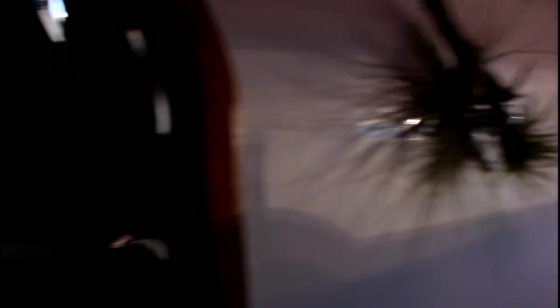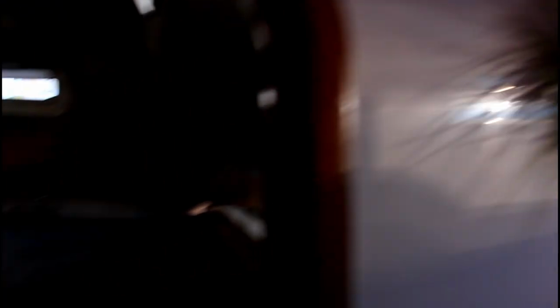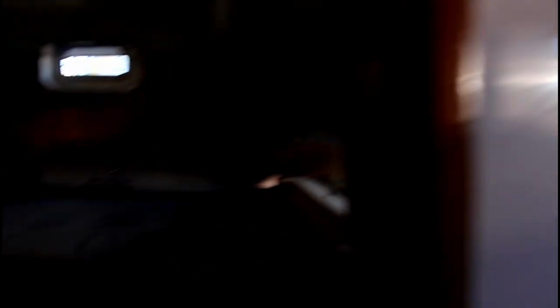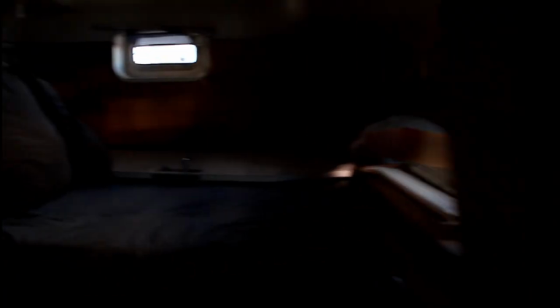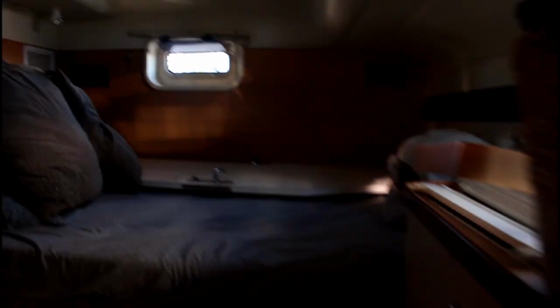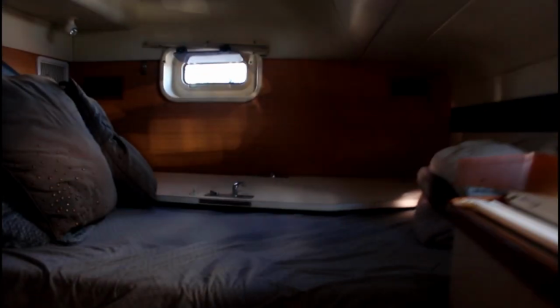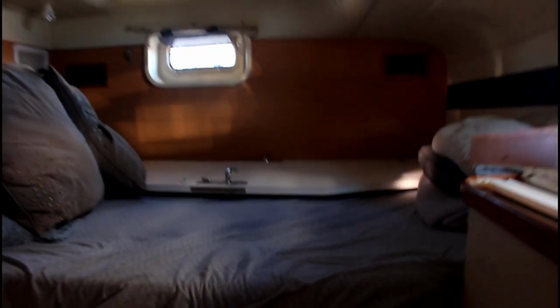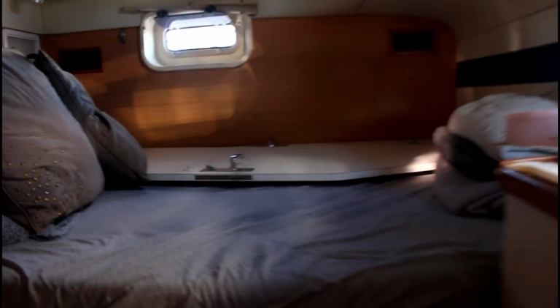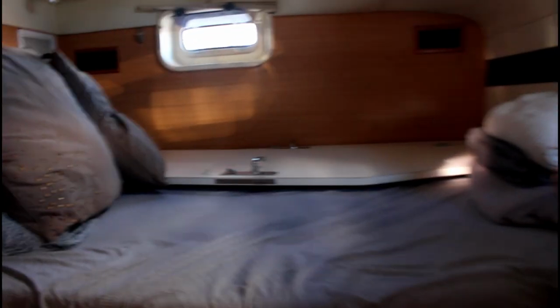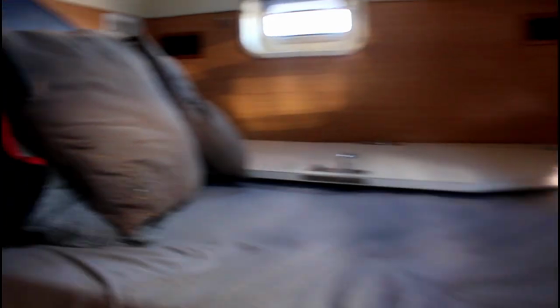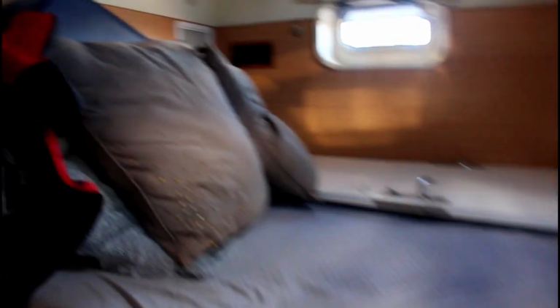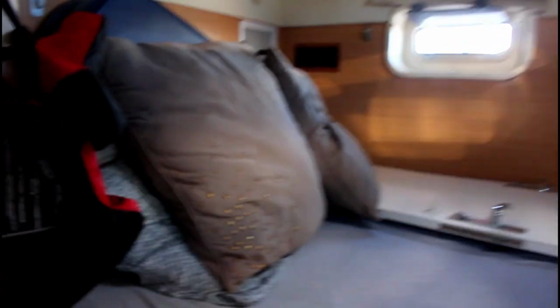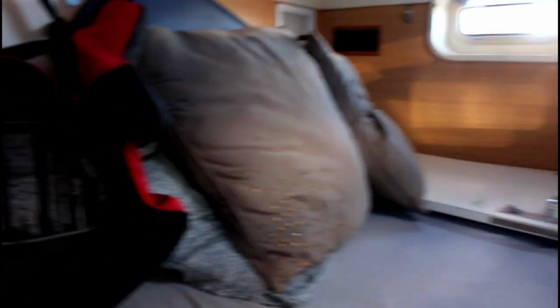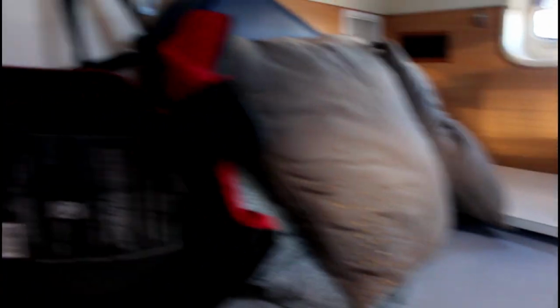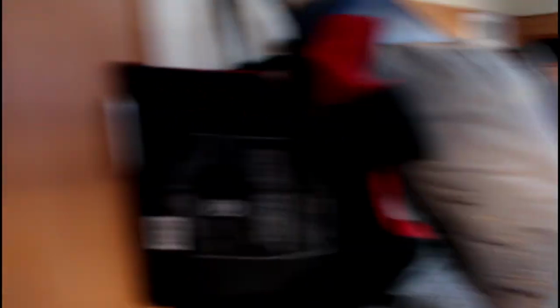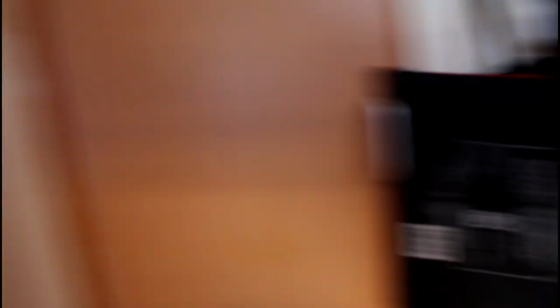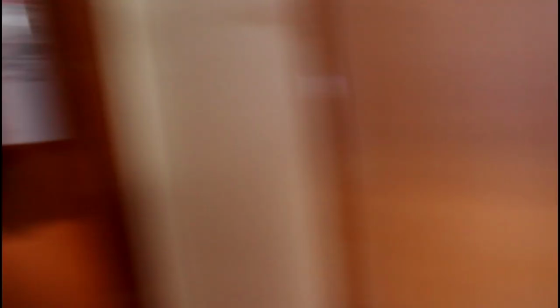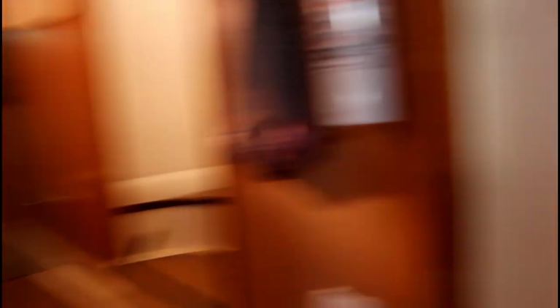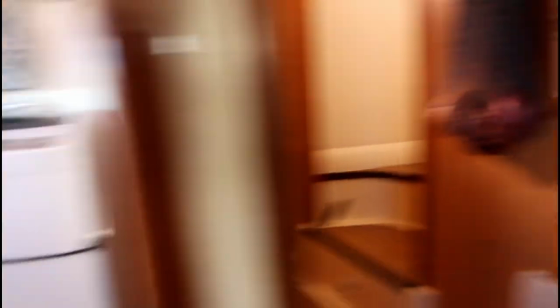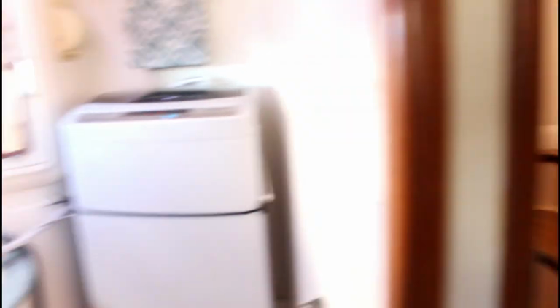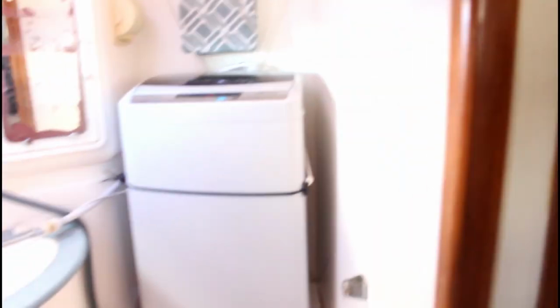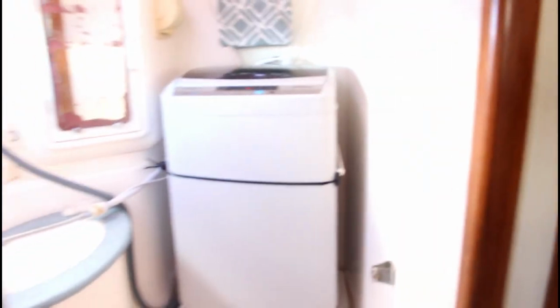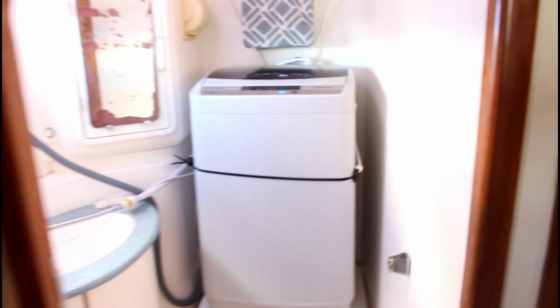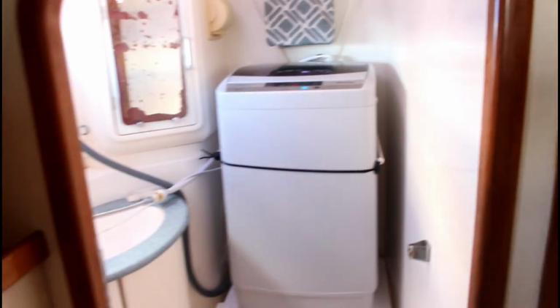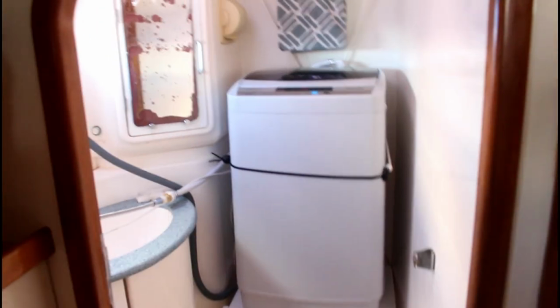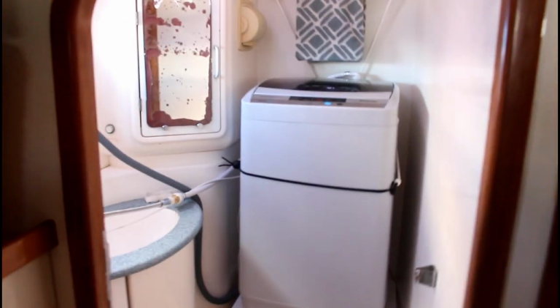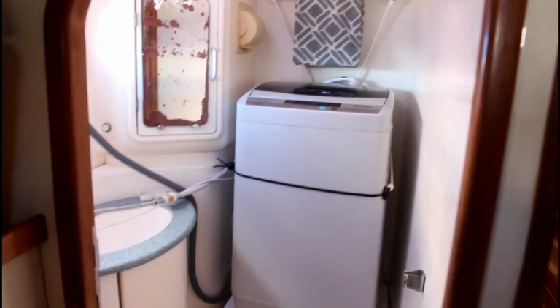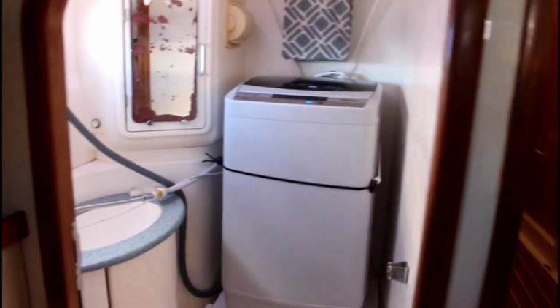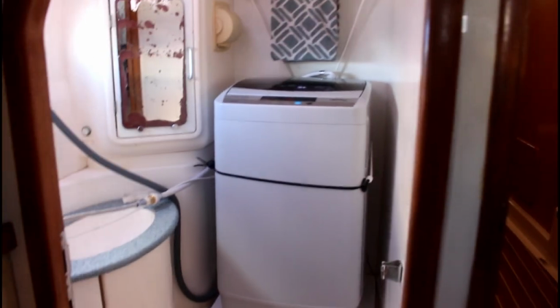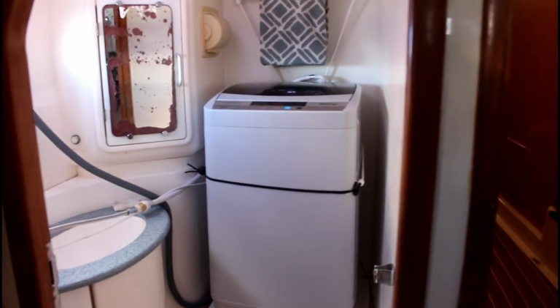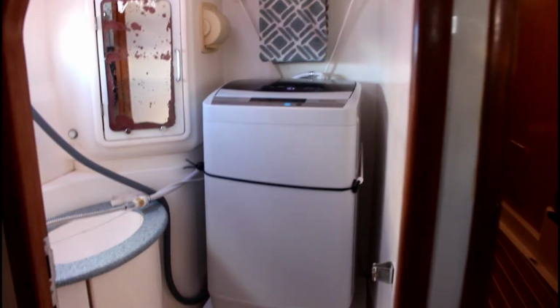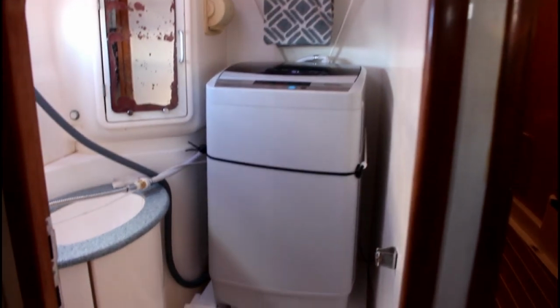It does work pretty well, but it is kind of water intensive. But so far so good — we like it.